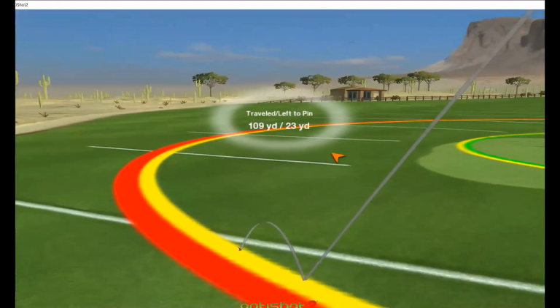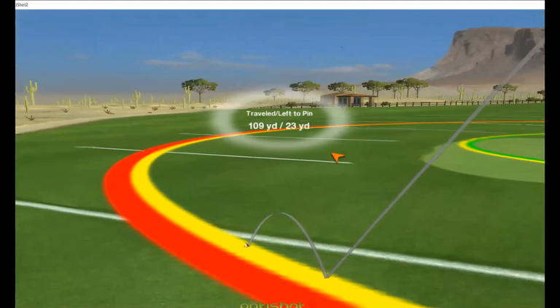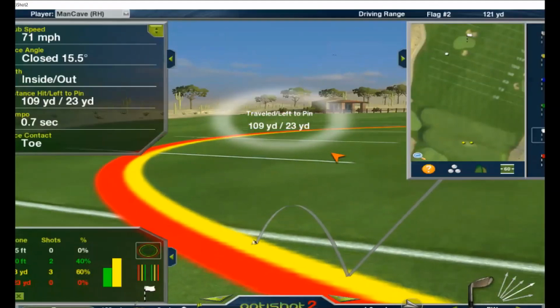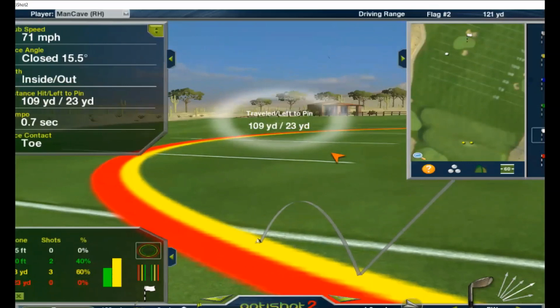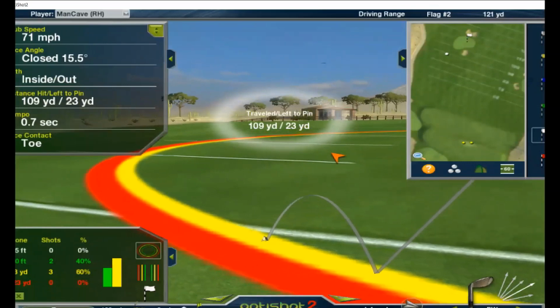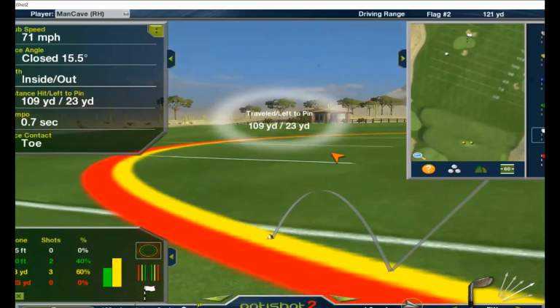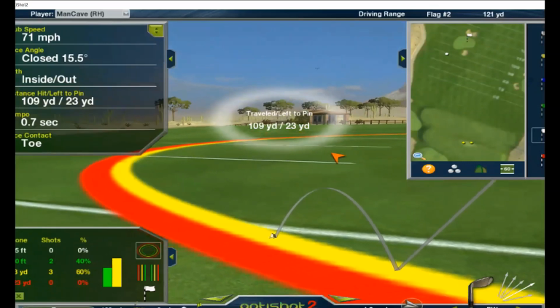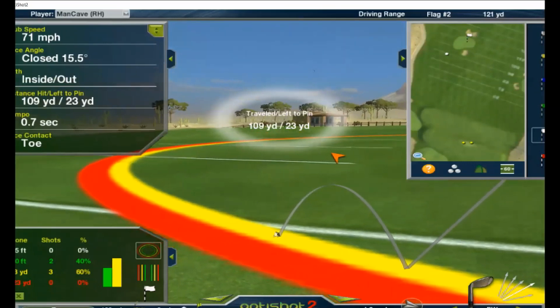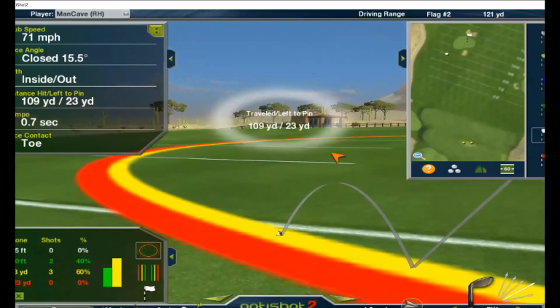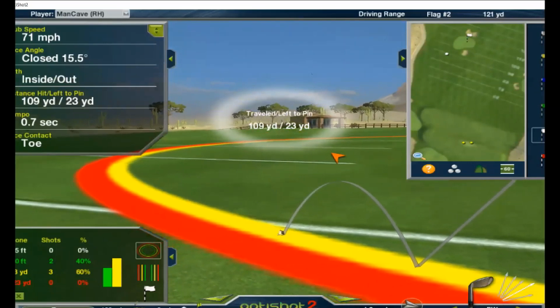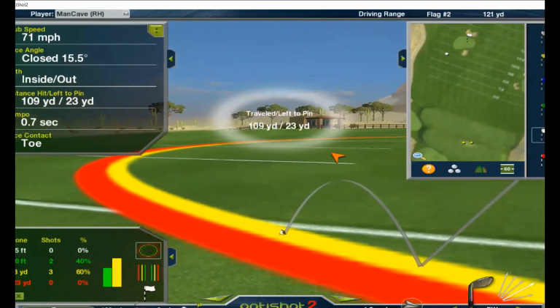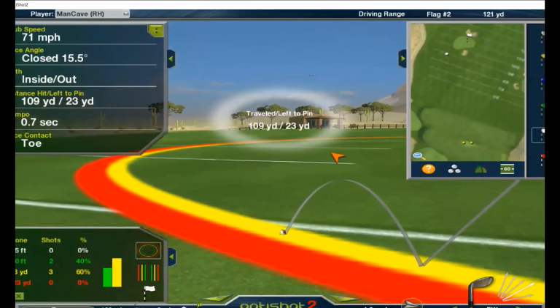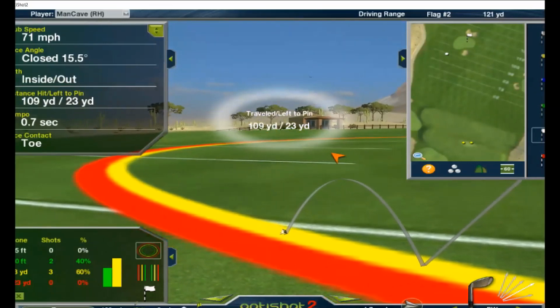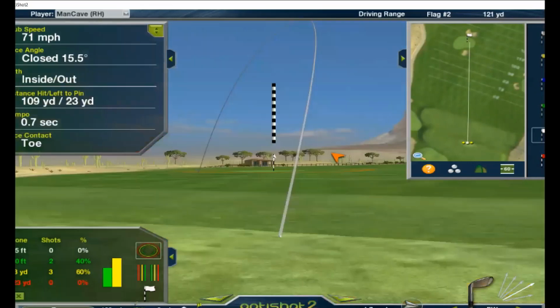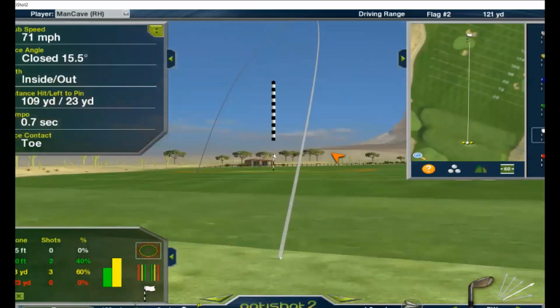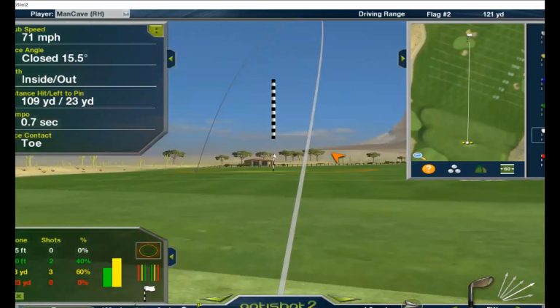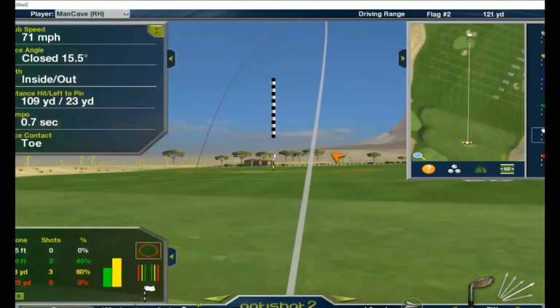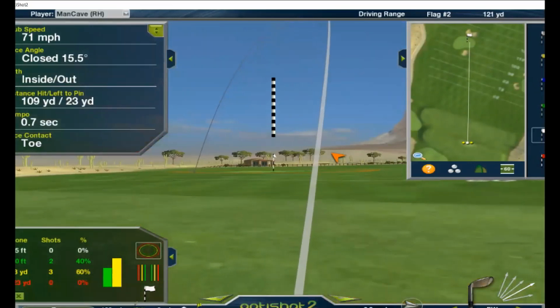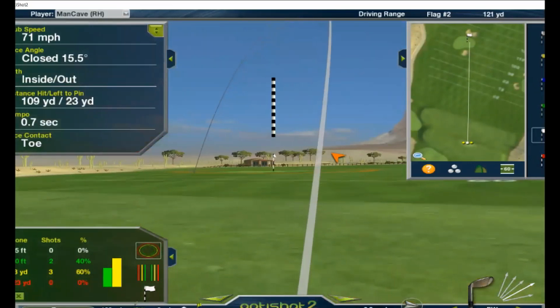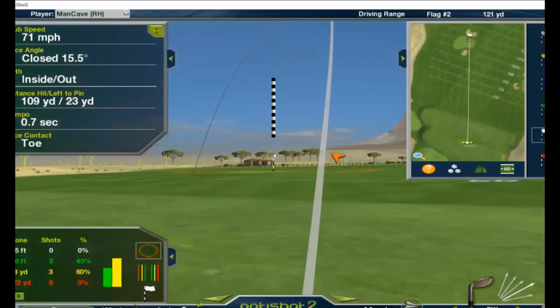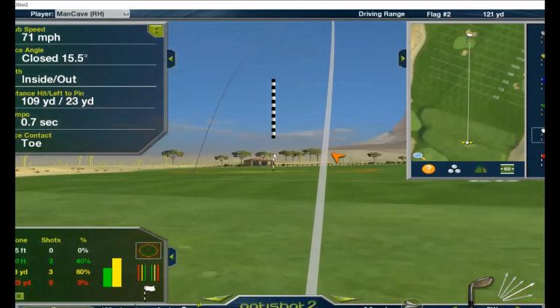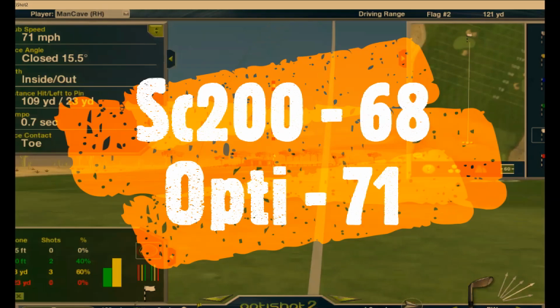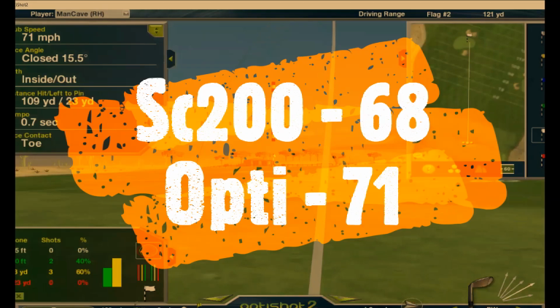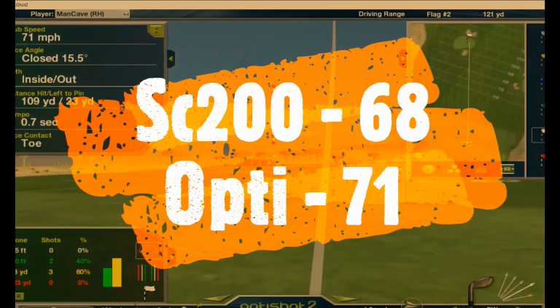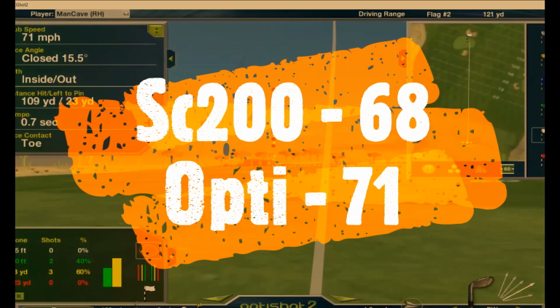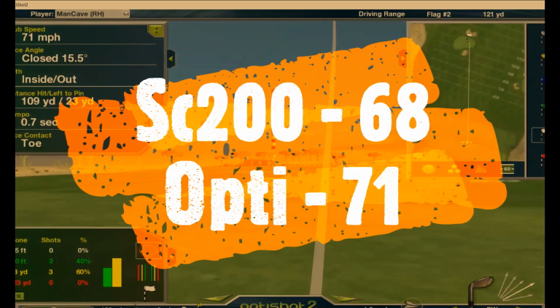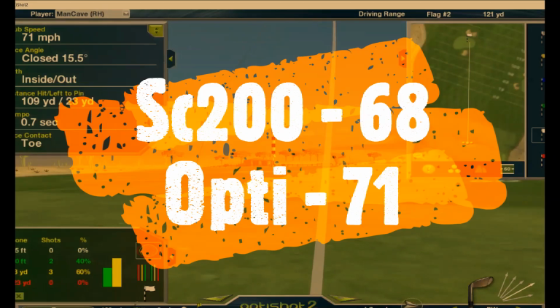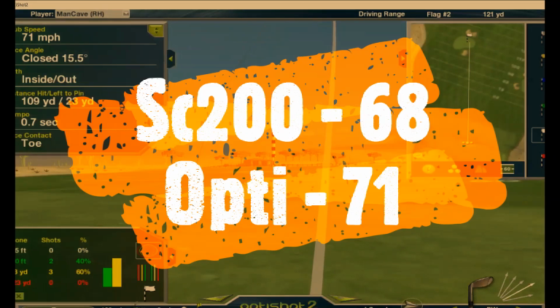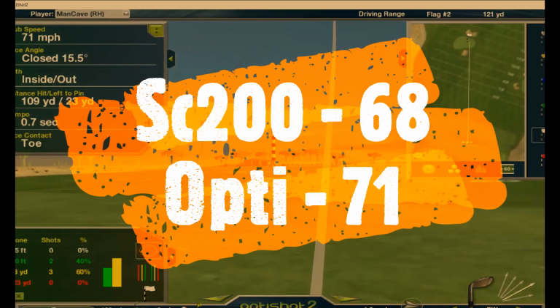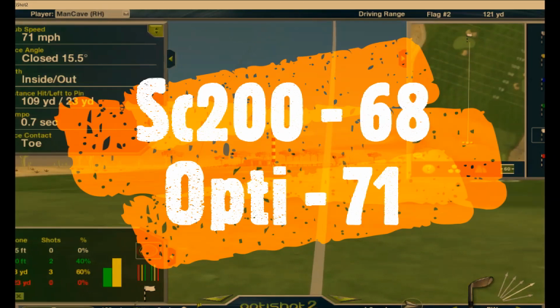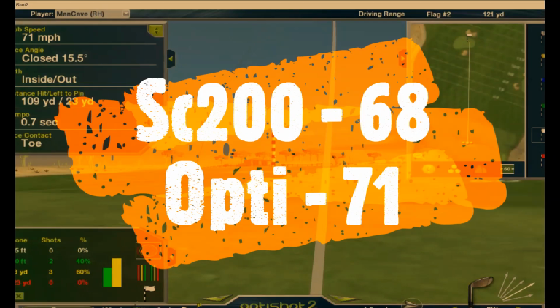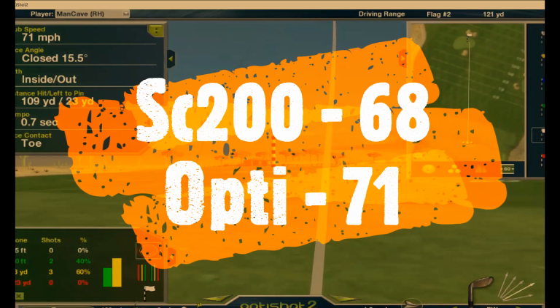All right, that wasn't a very good shot. That was 68 swing speed for the Swing Caddy. Seventy-one for the OptiShot.